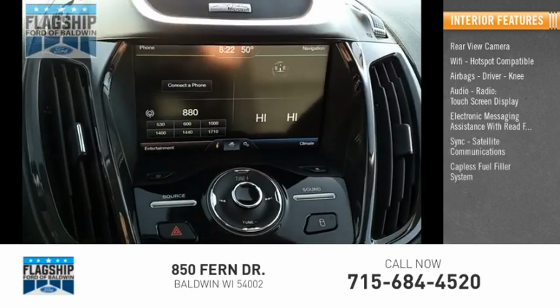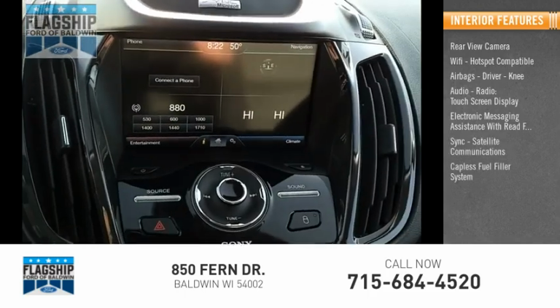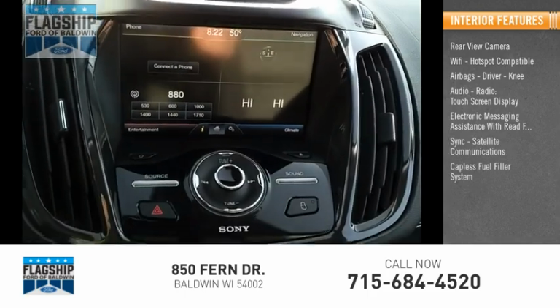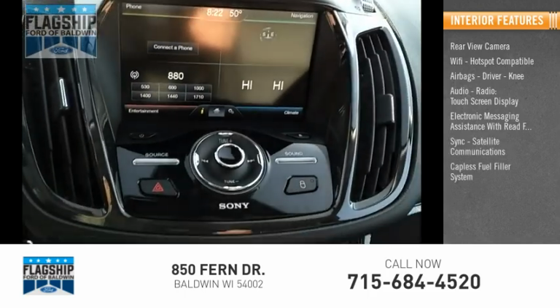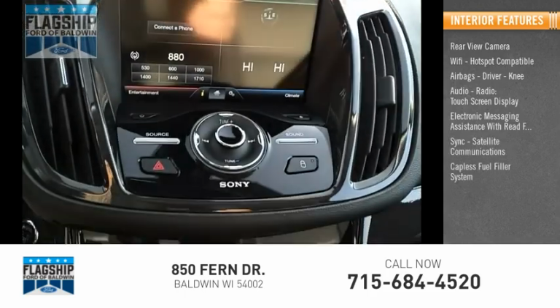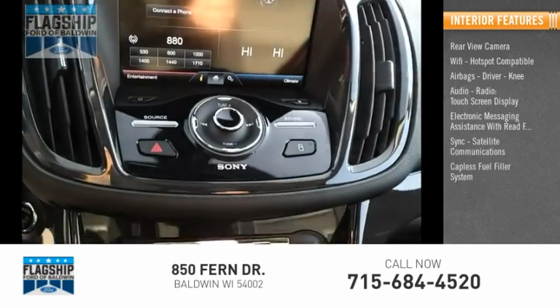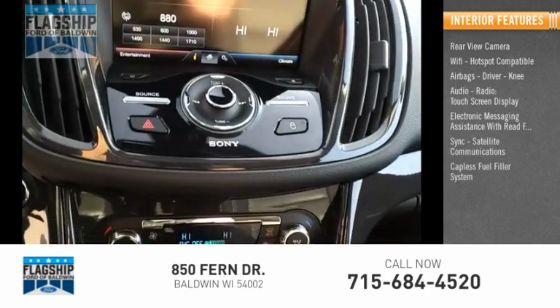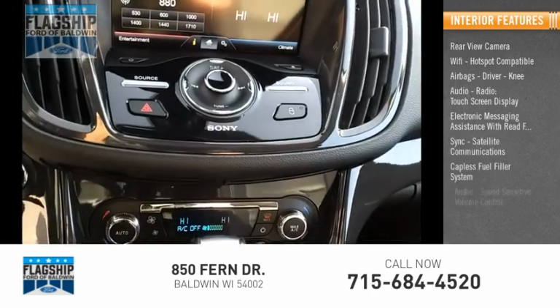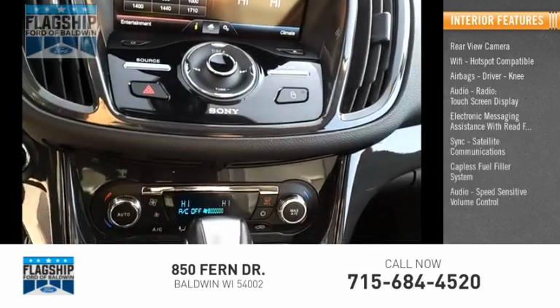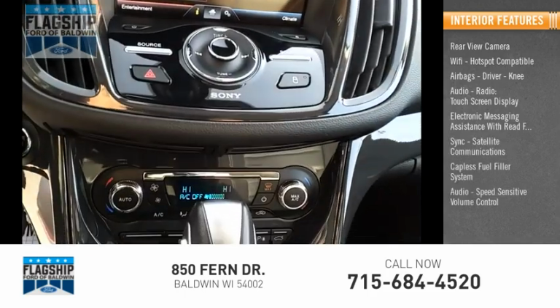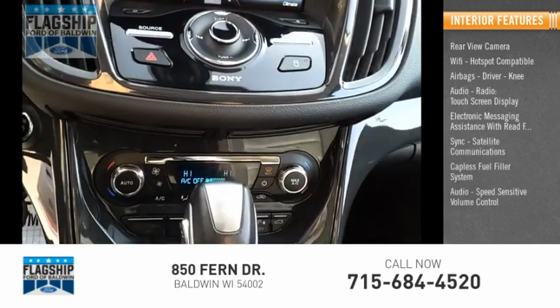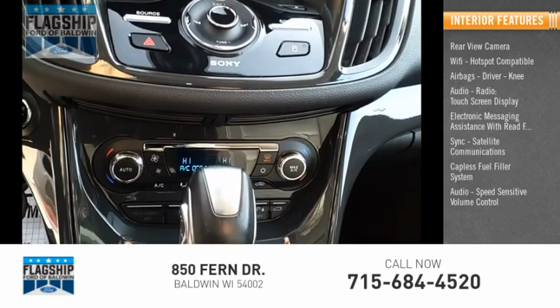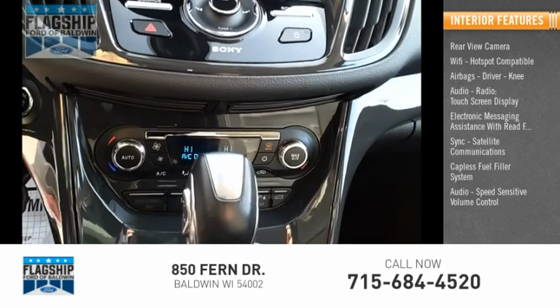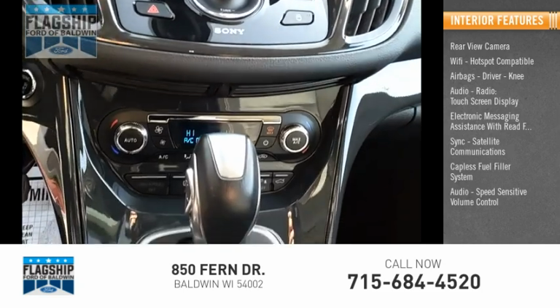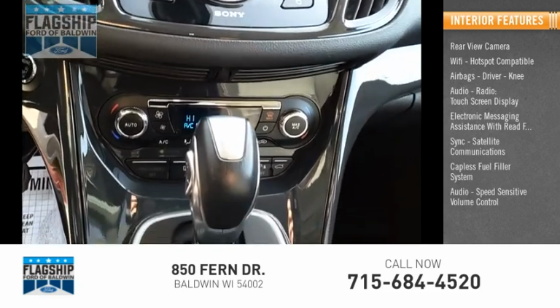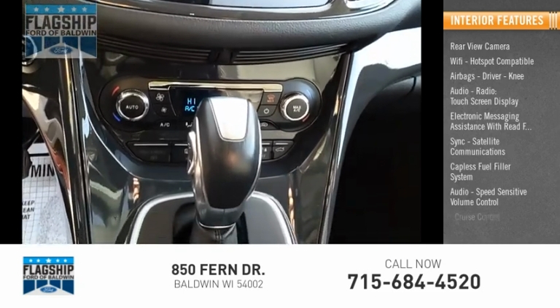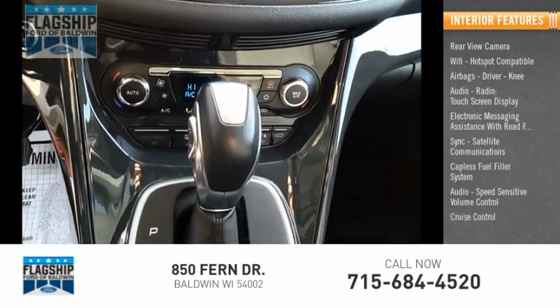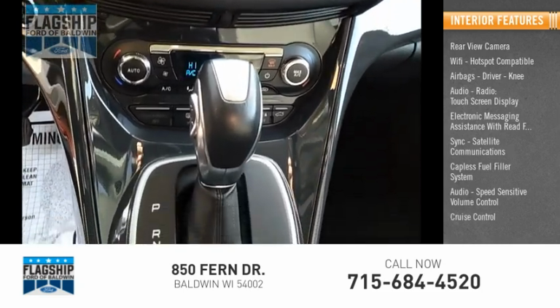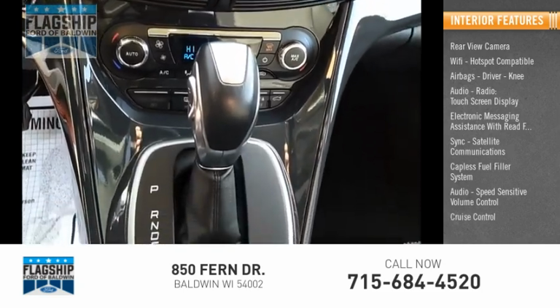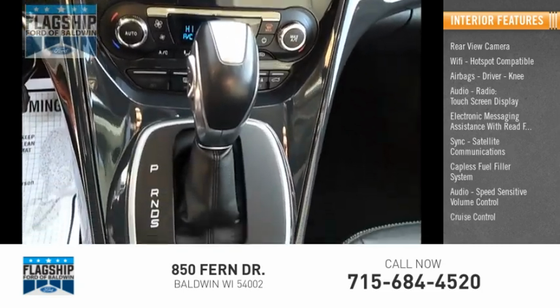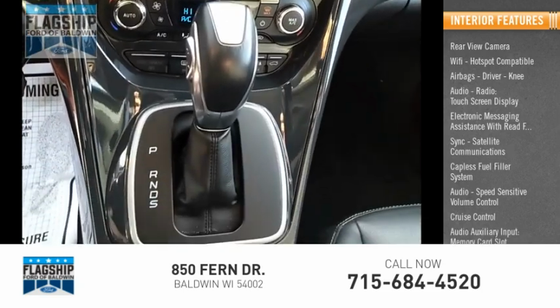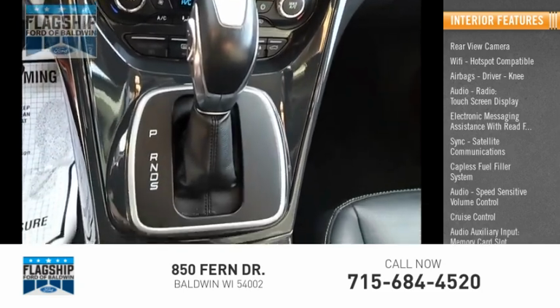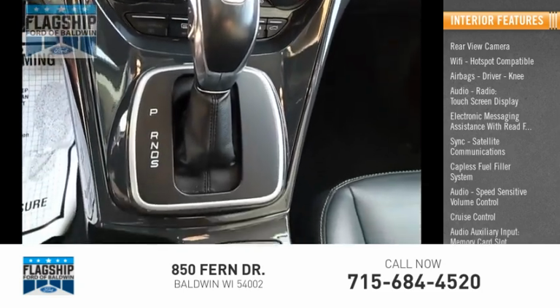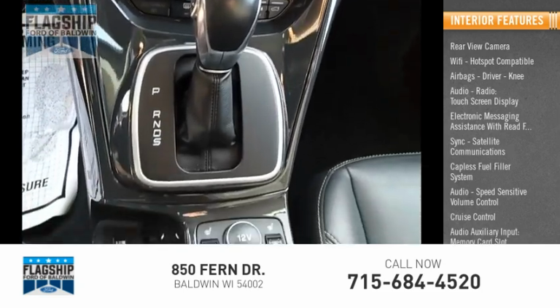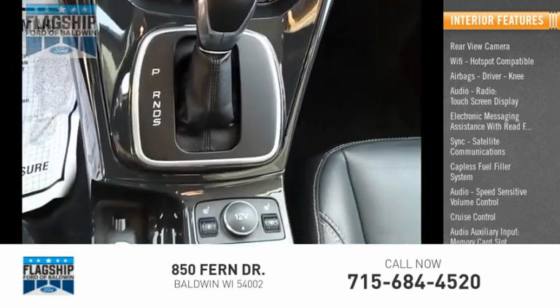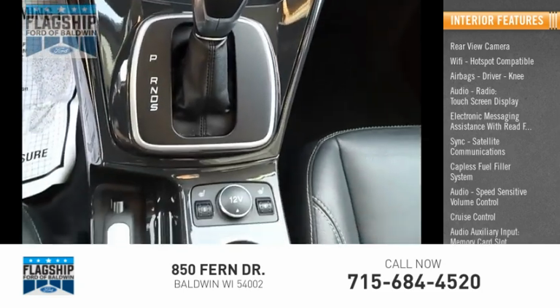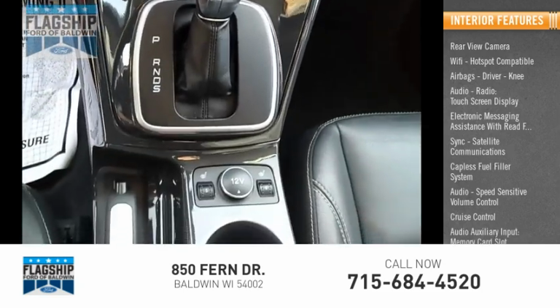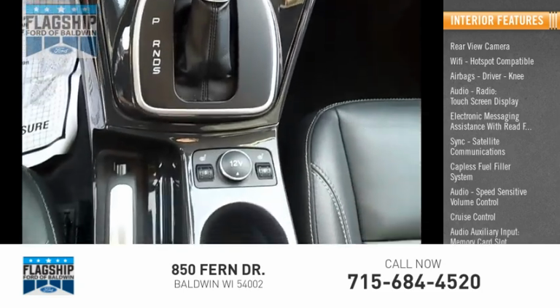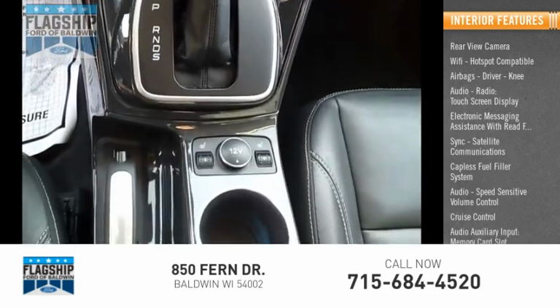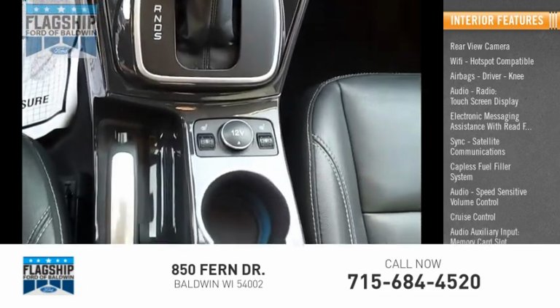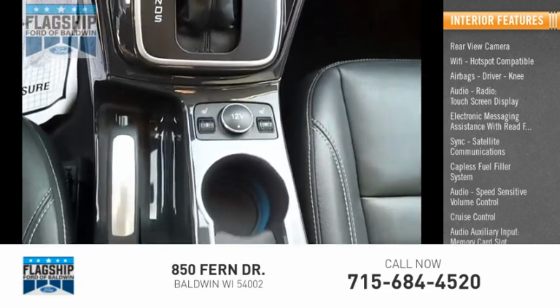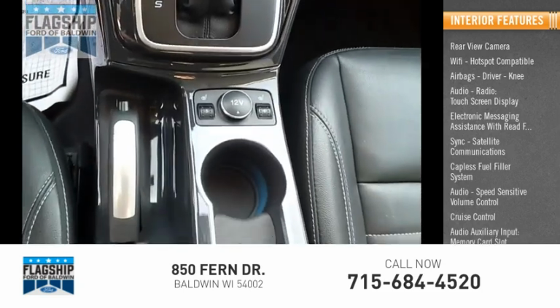Additional features include a capless fuel filler system, speed-sensitive volume control, cruise control, audio auxiliary input, and a memory card slot.